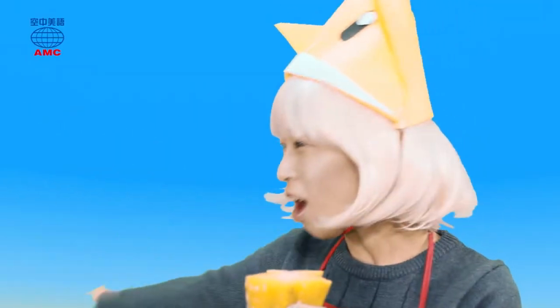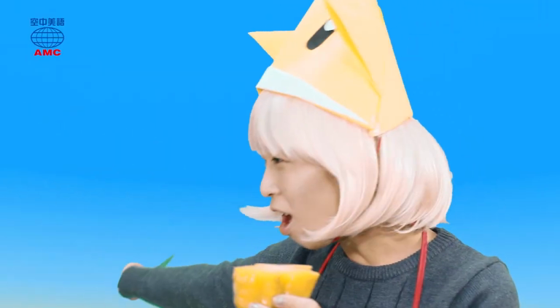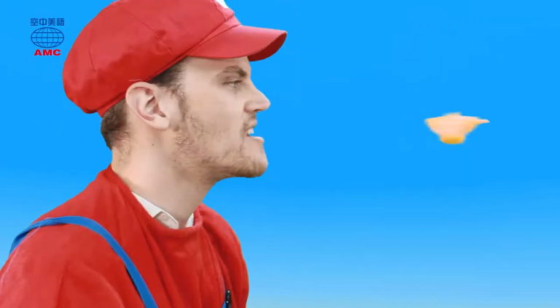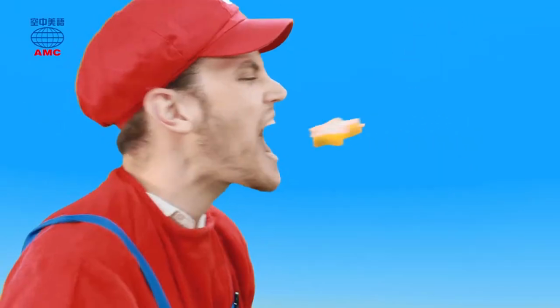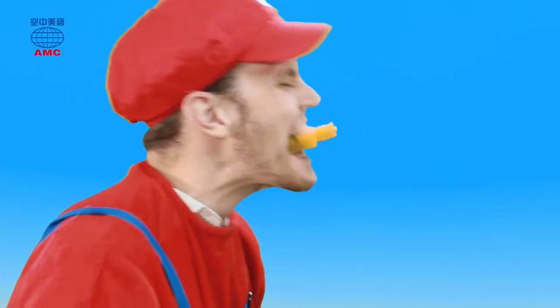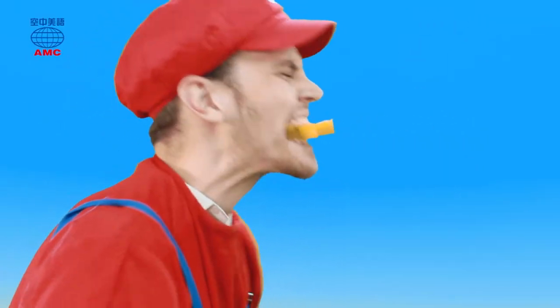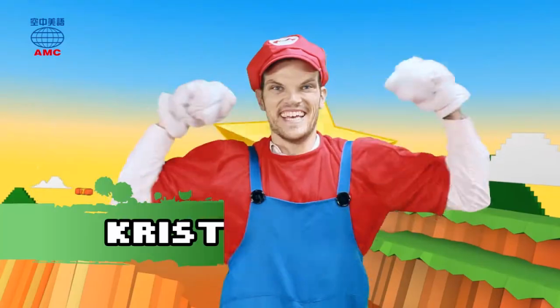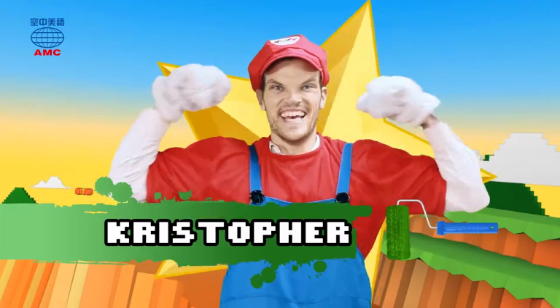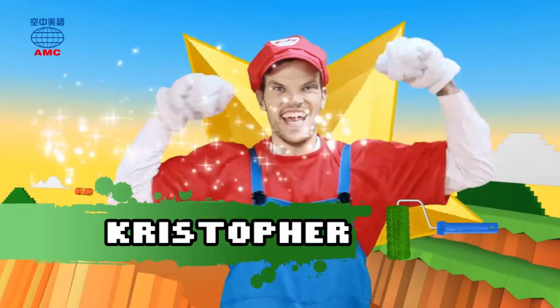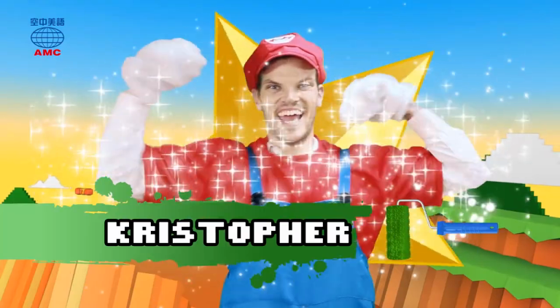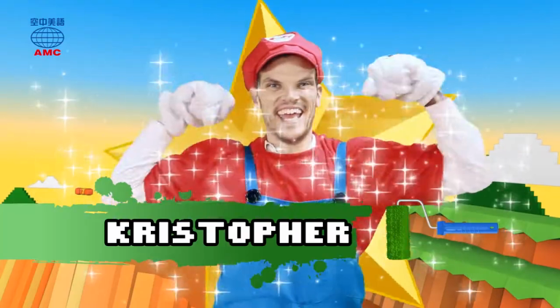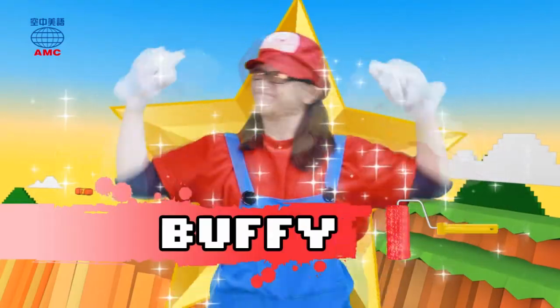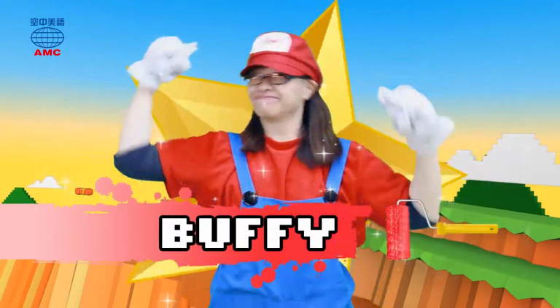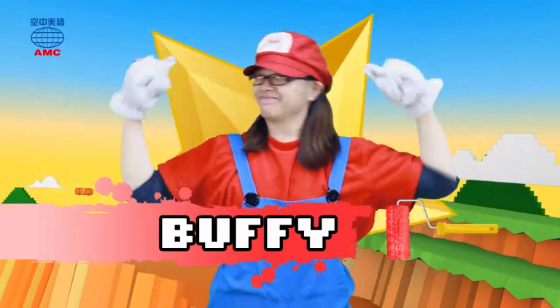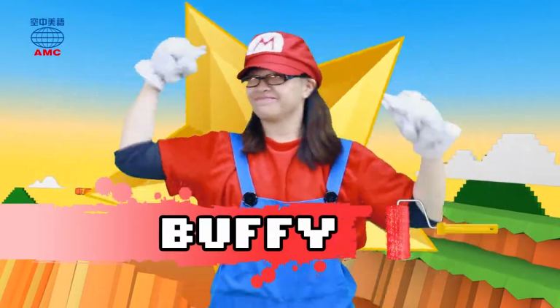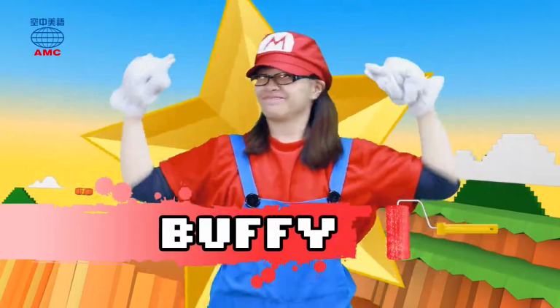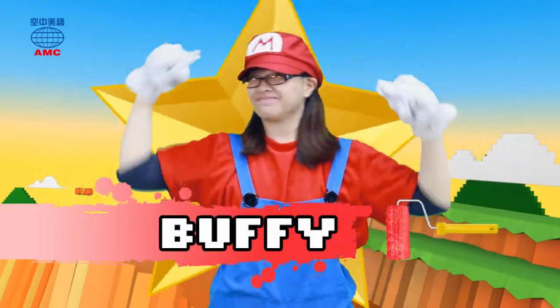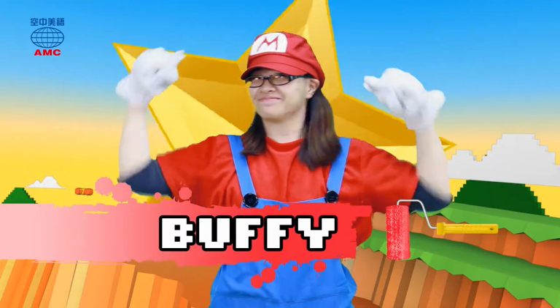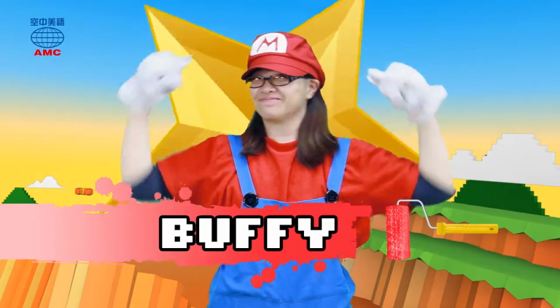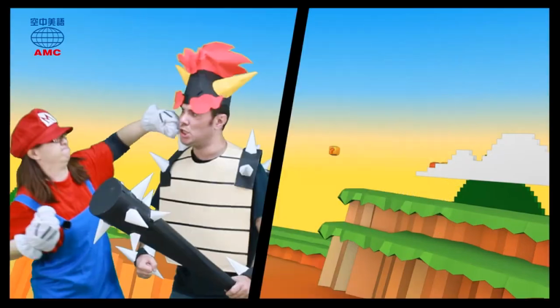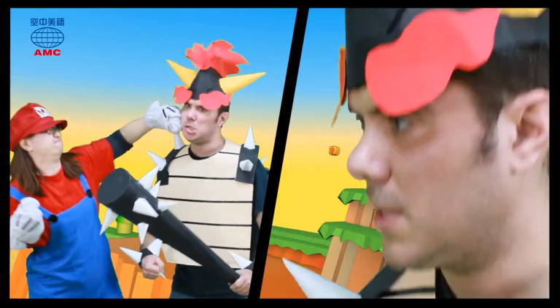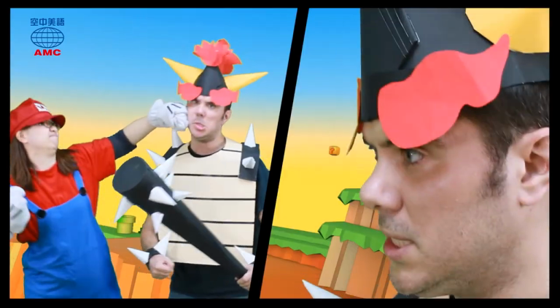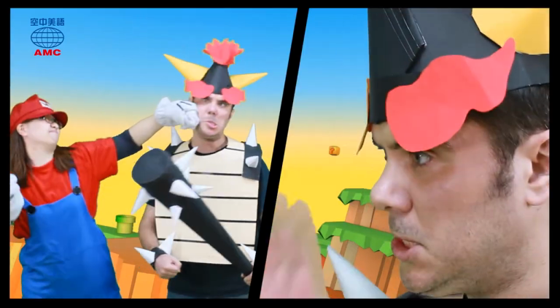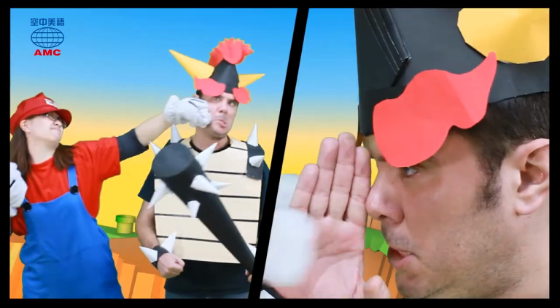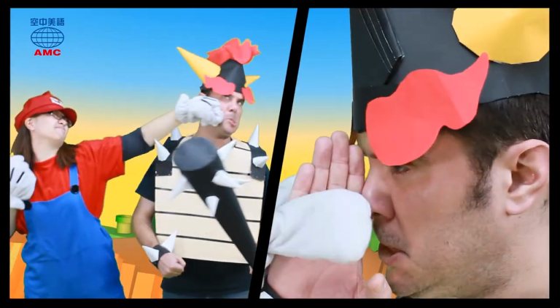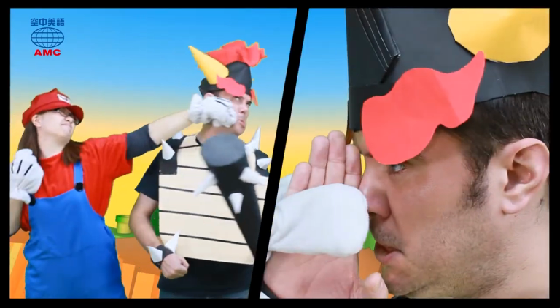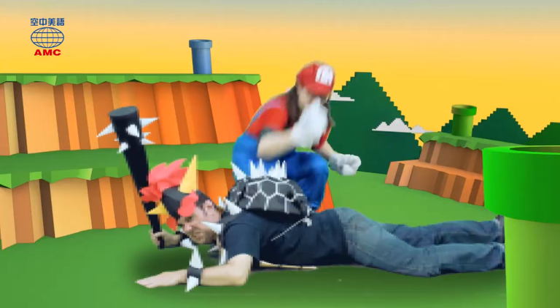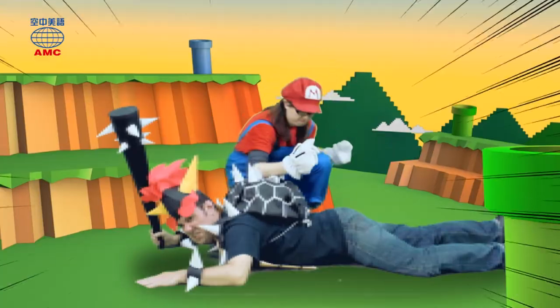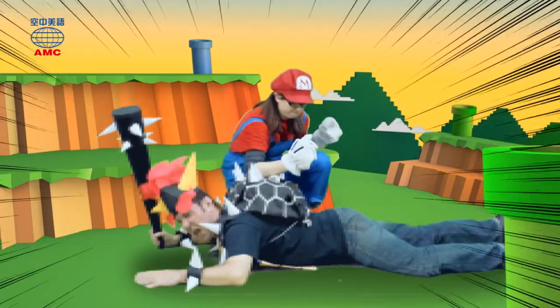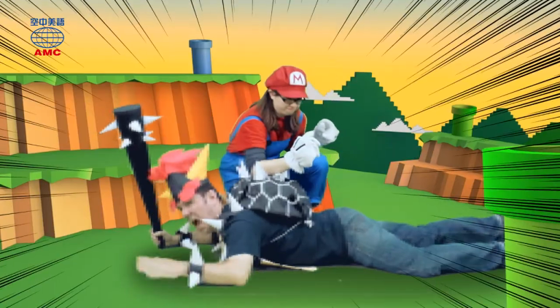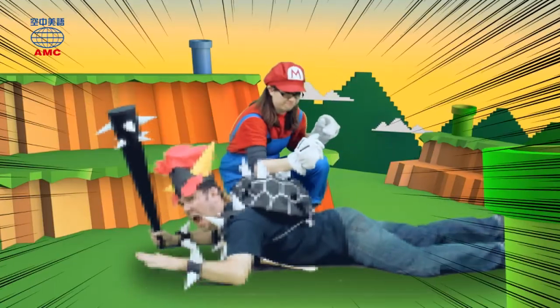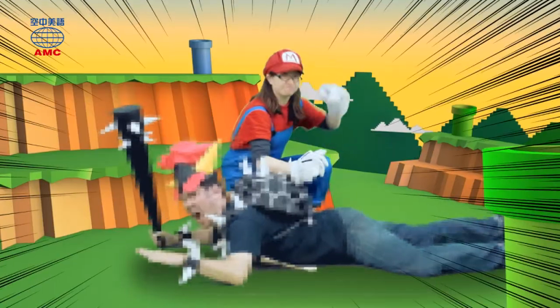Hey, it's time to start the show. Are you ready? Good, here we go.